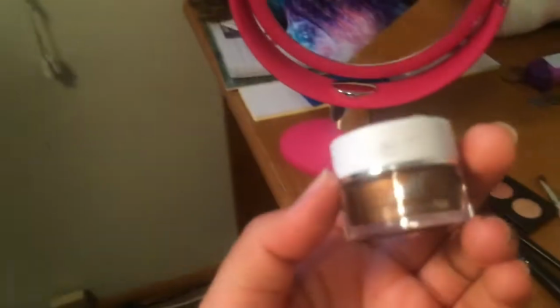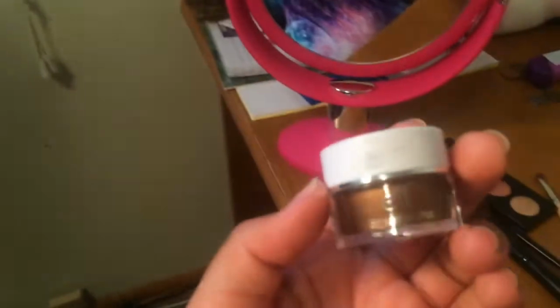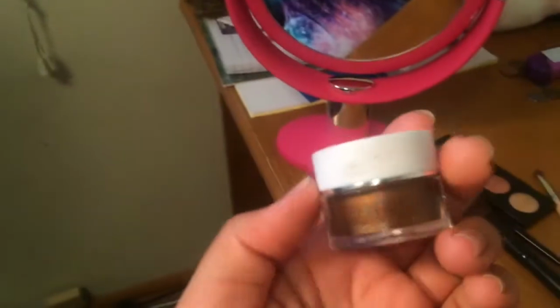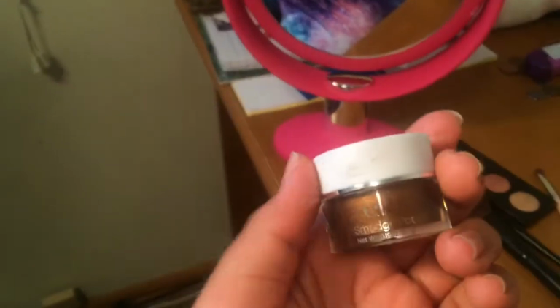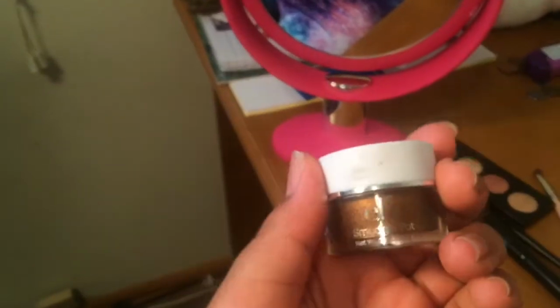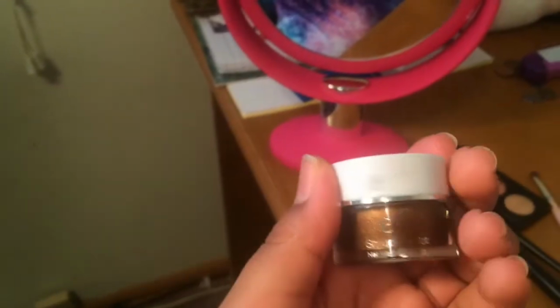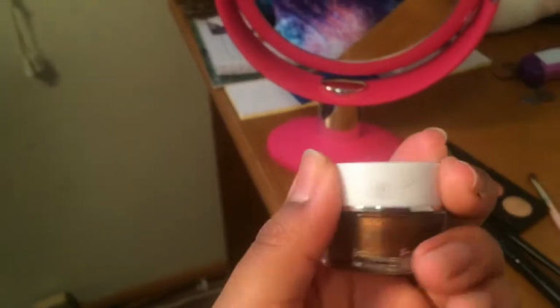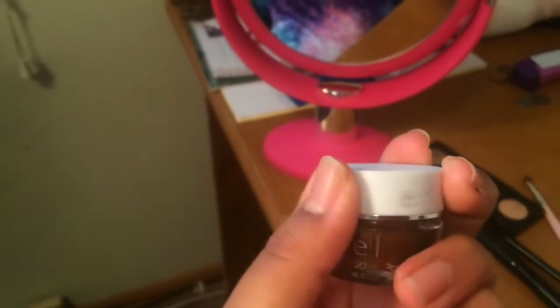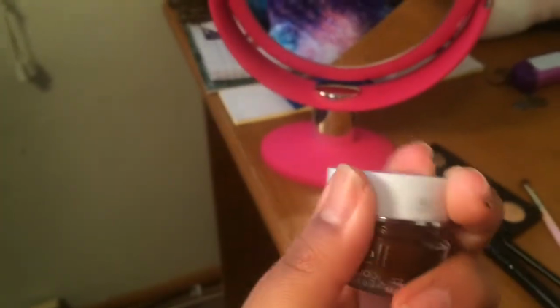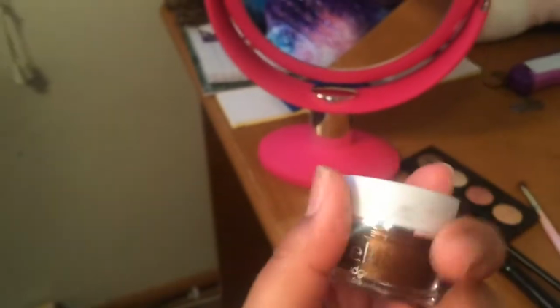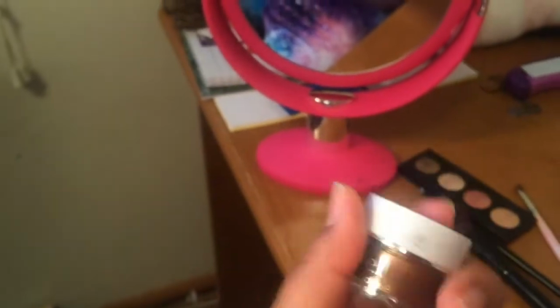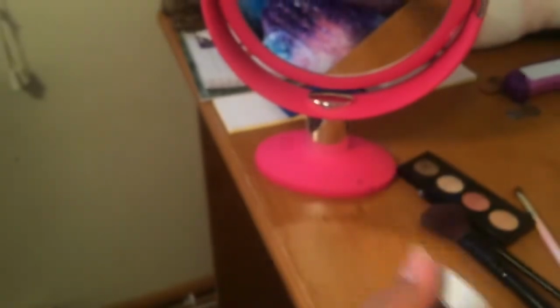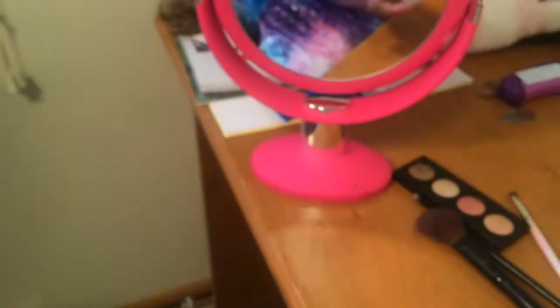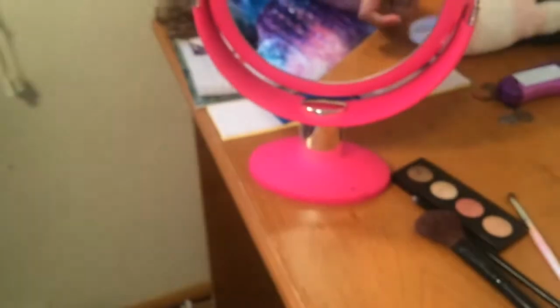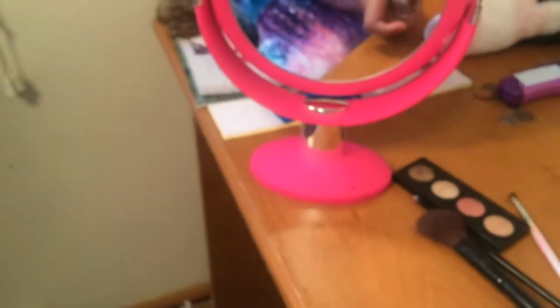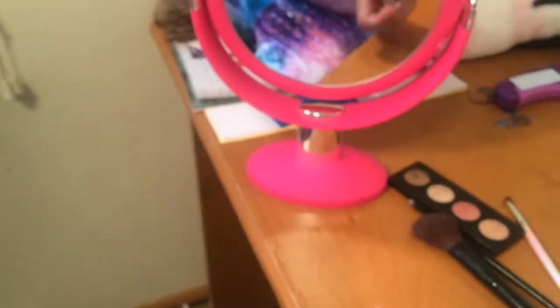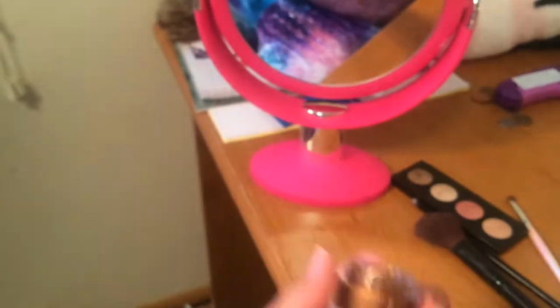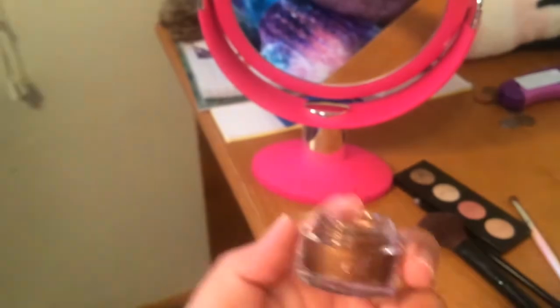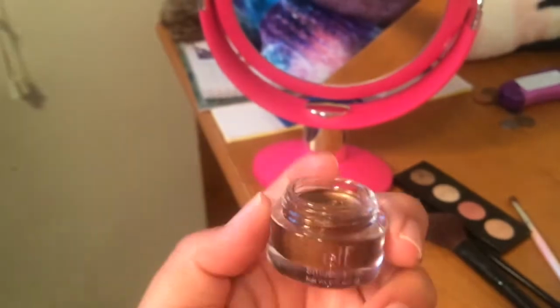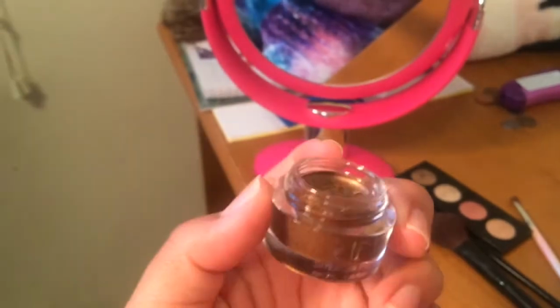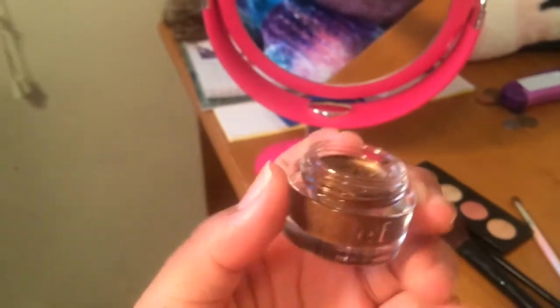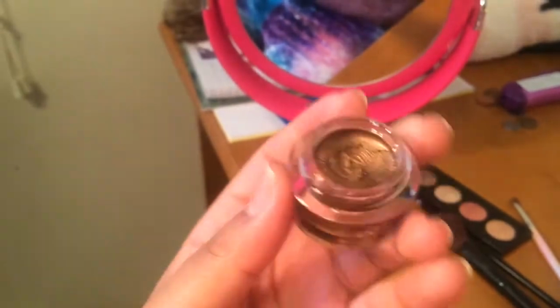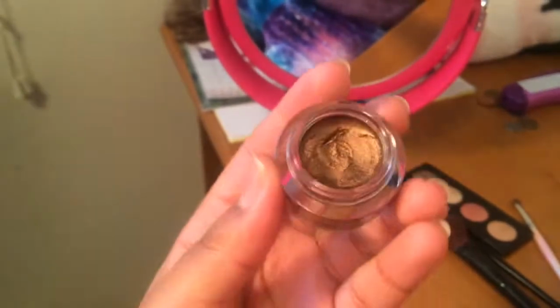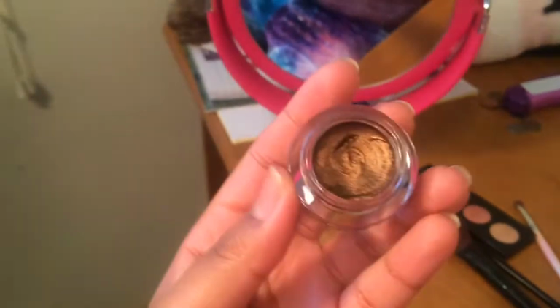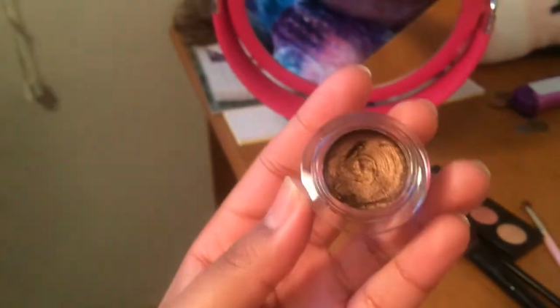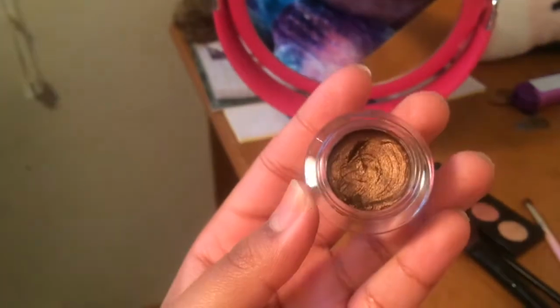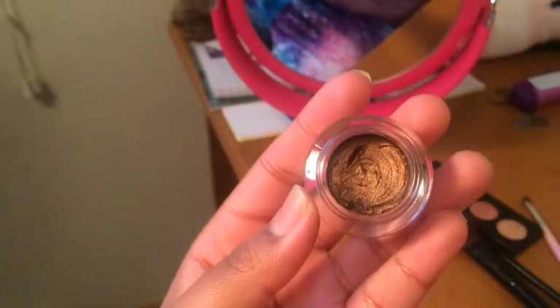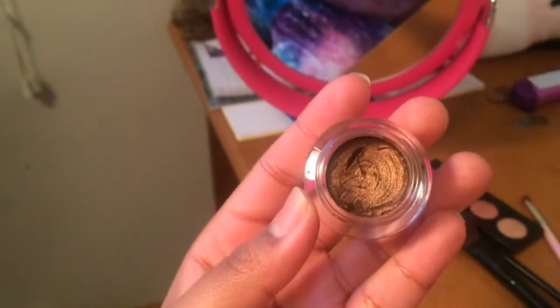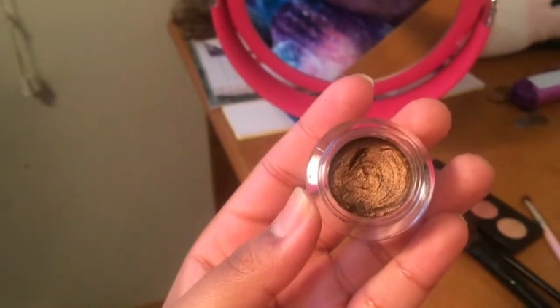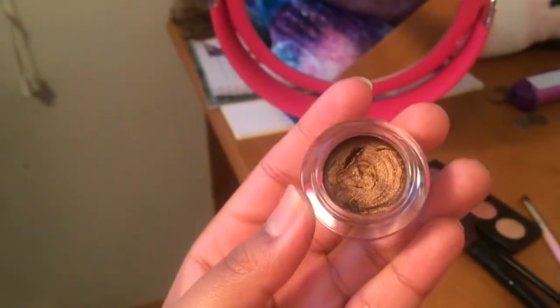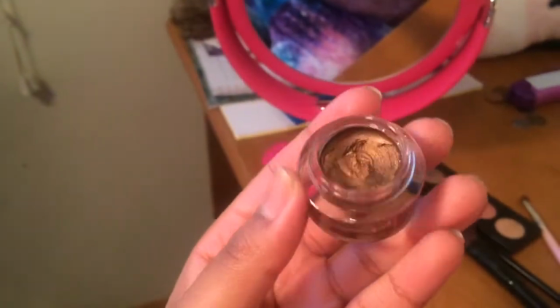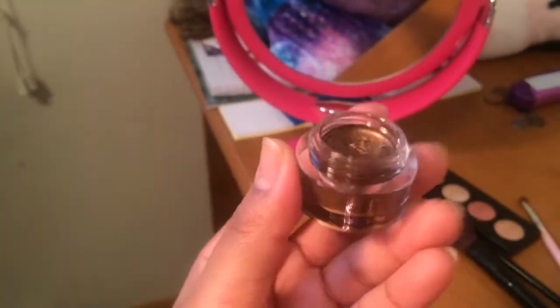I'll be taking my gold elf smudge pot and applying that to my lid.